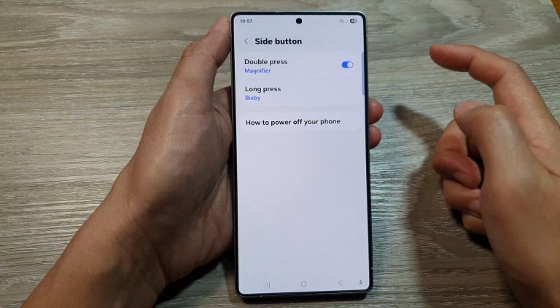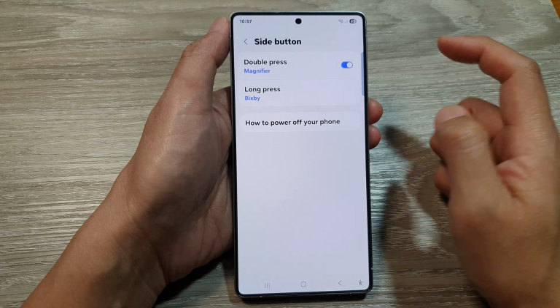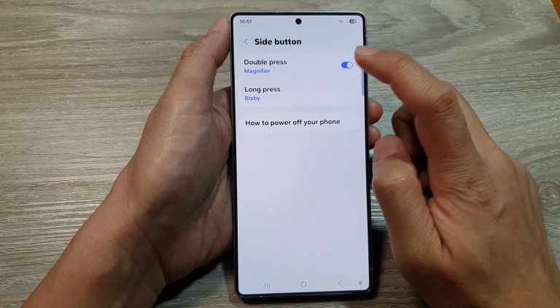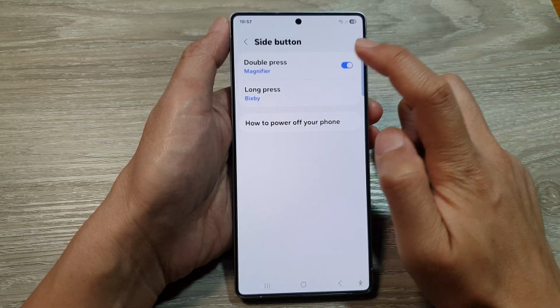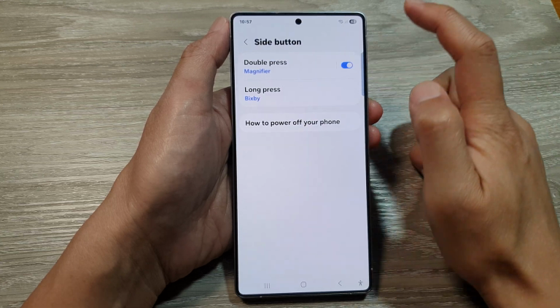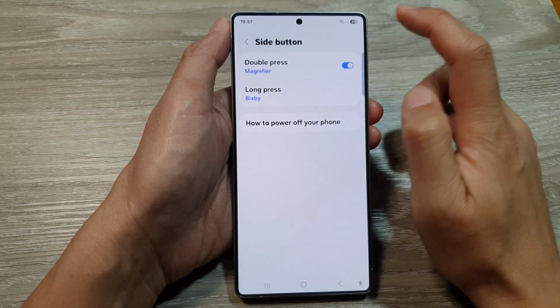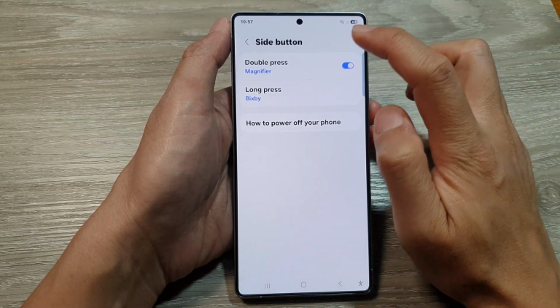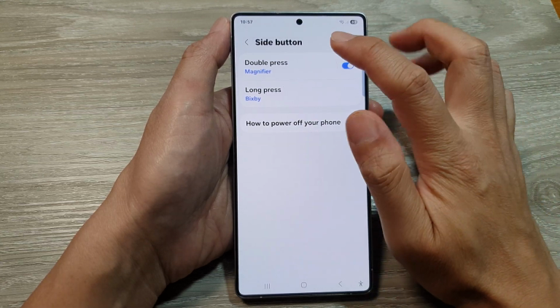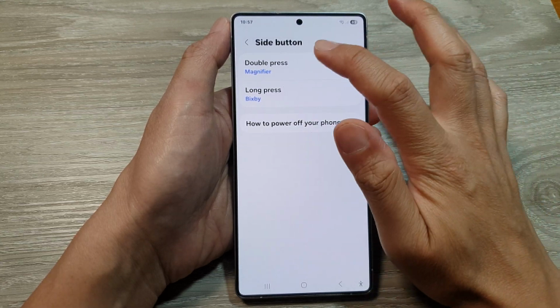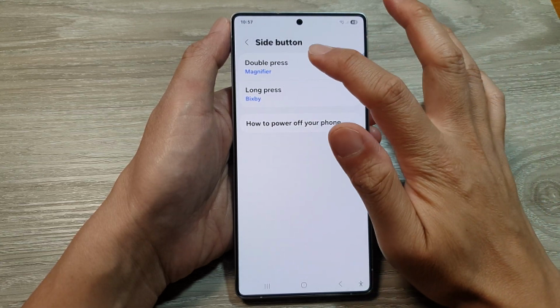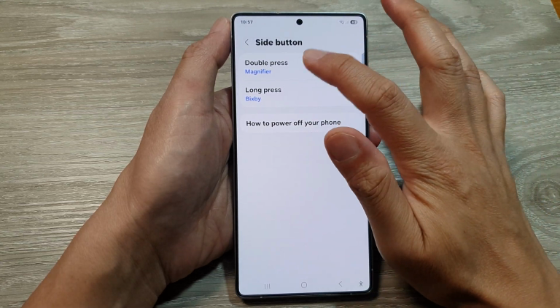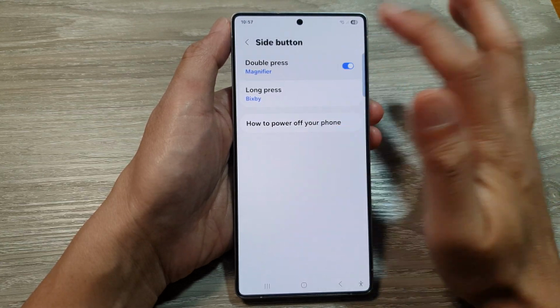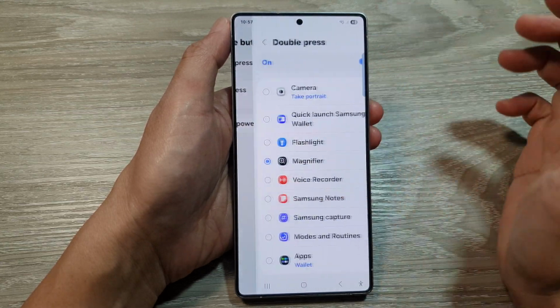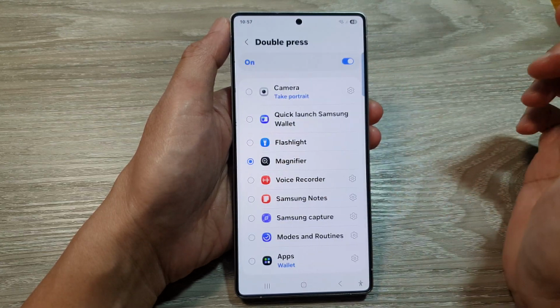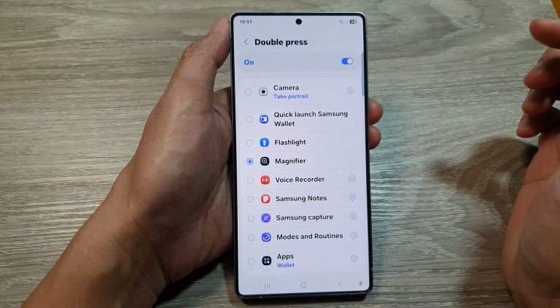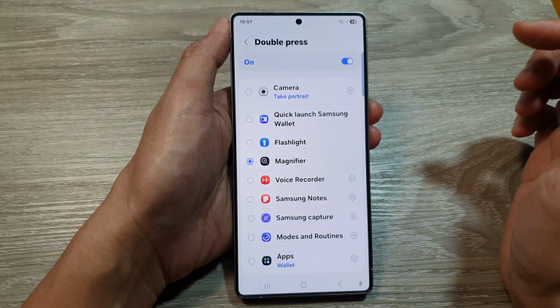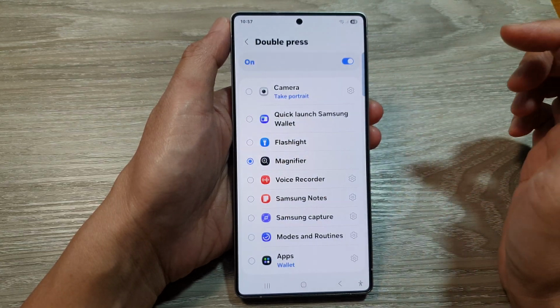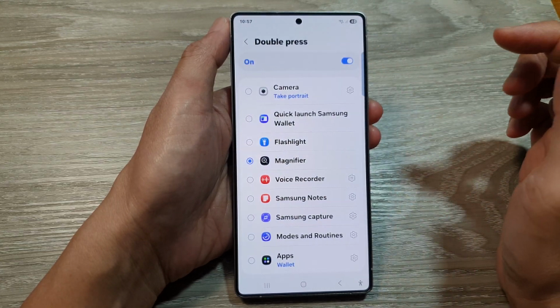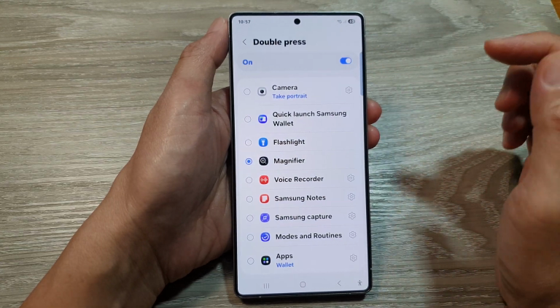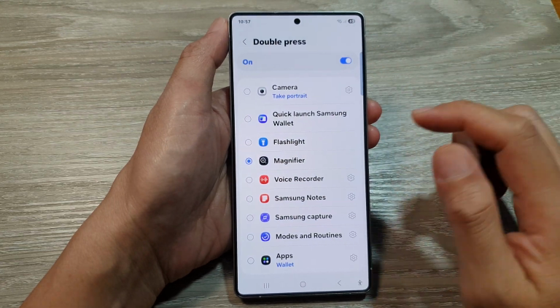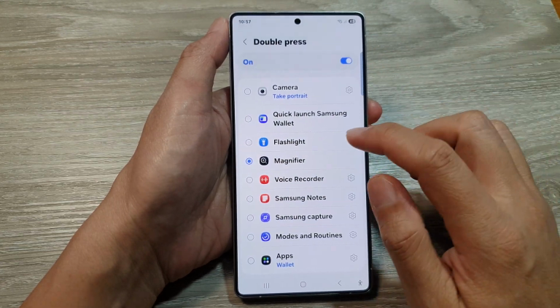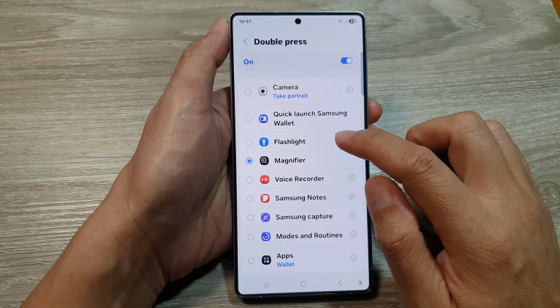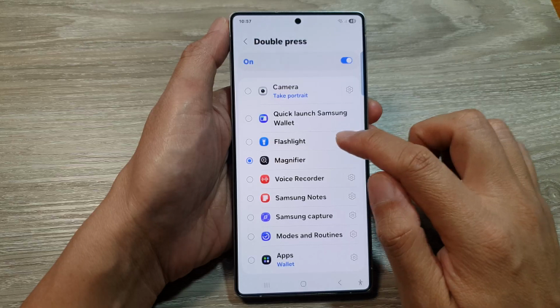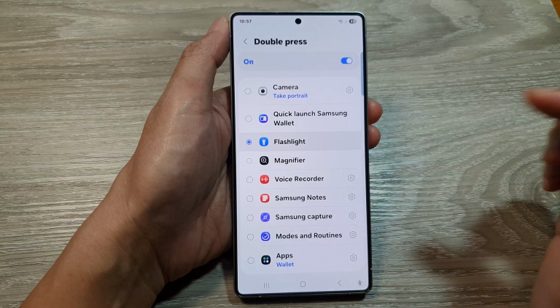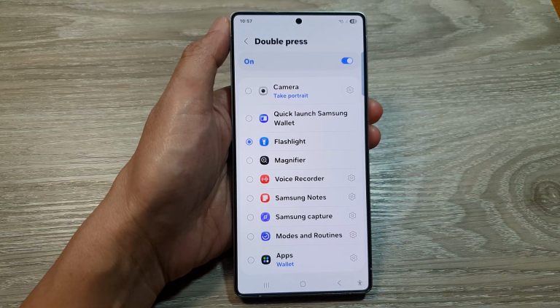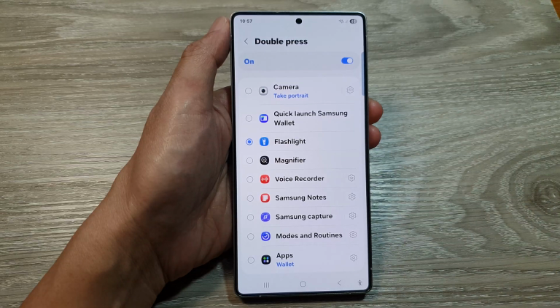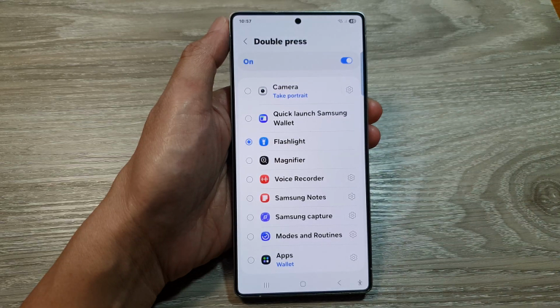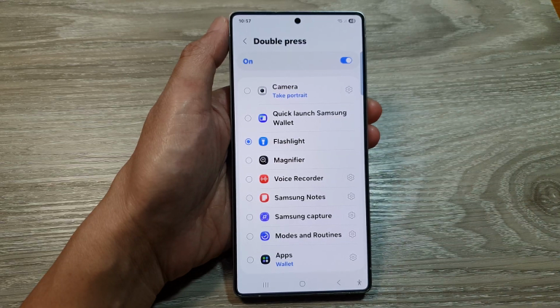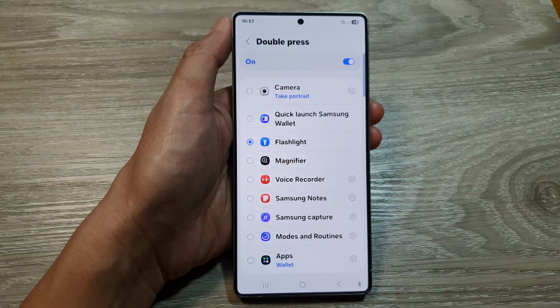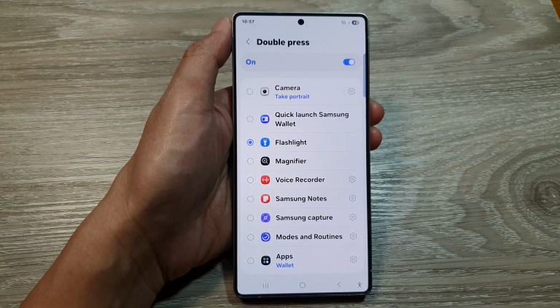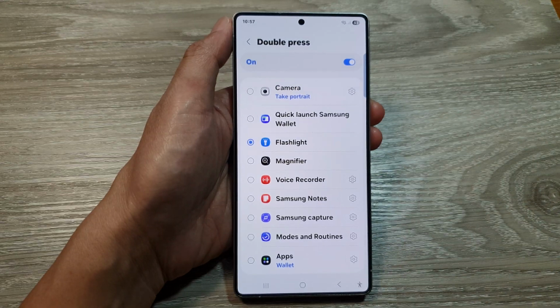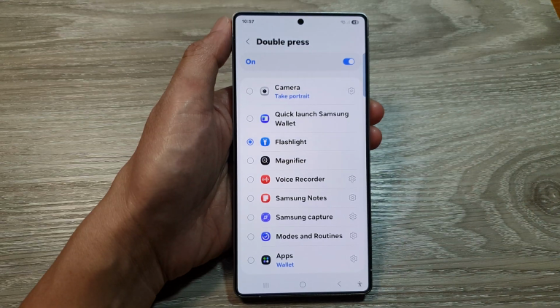Then, at the top here, tap on Double Press. And then go down and select Flashlight from the list.